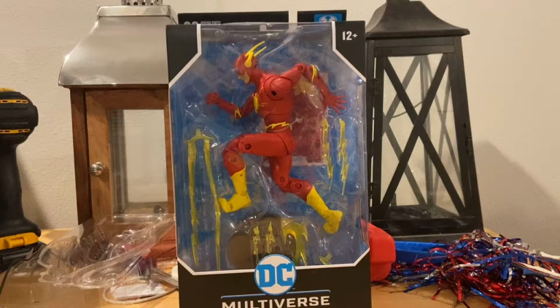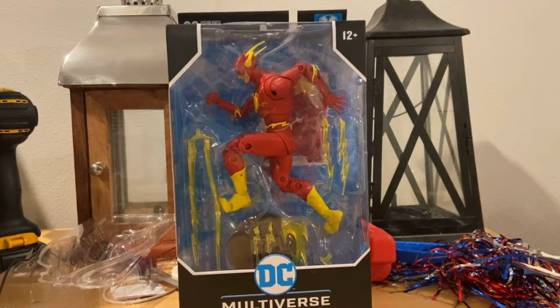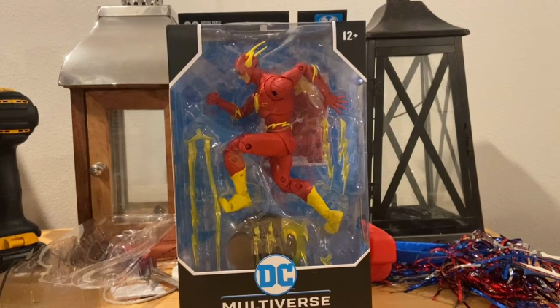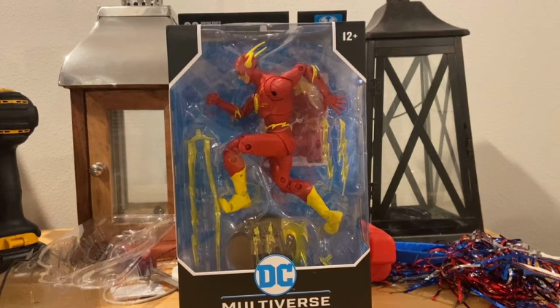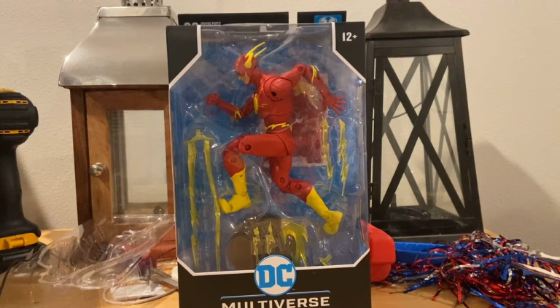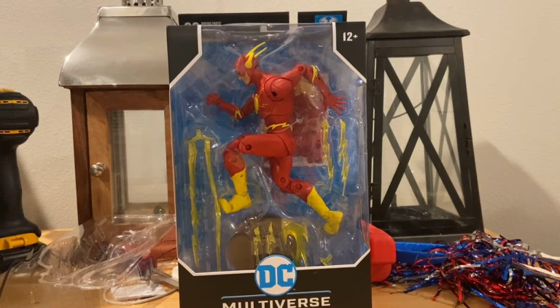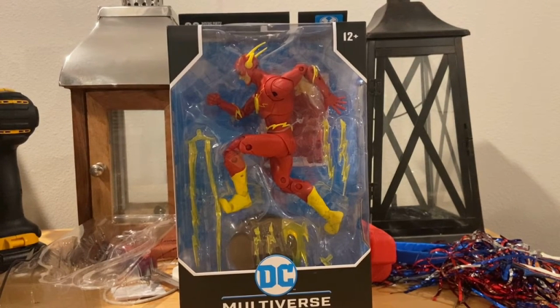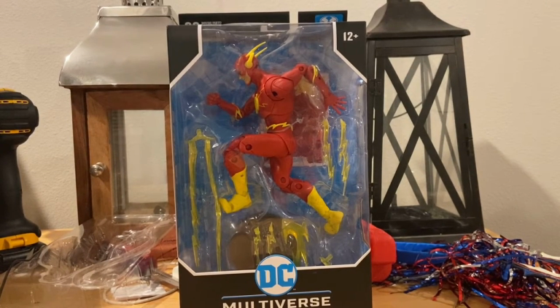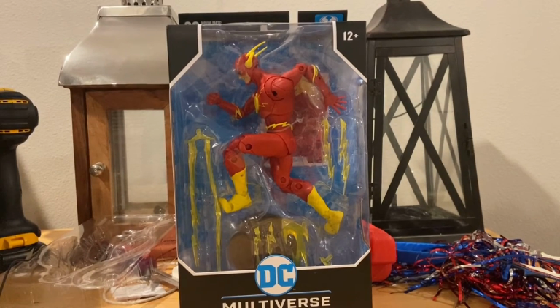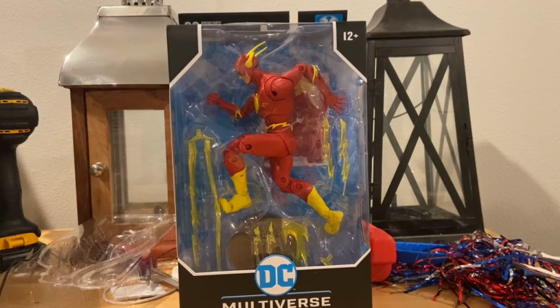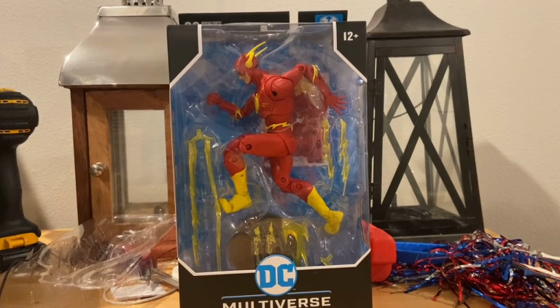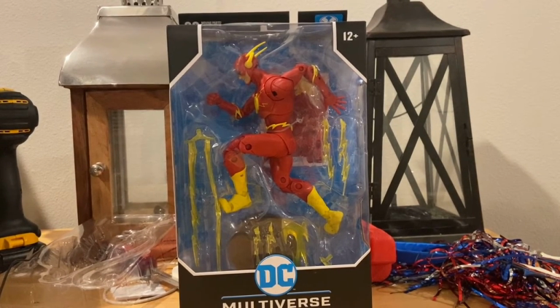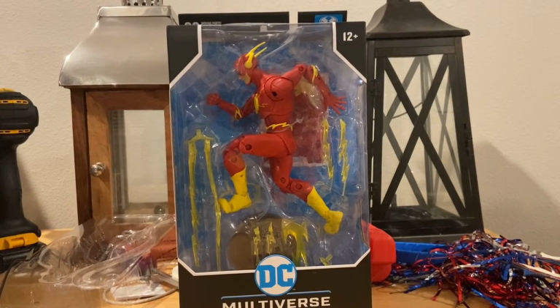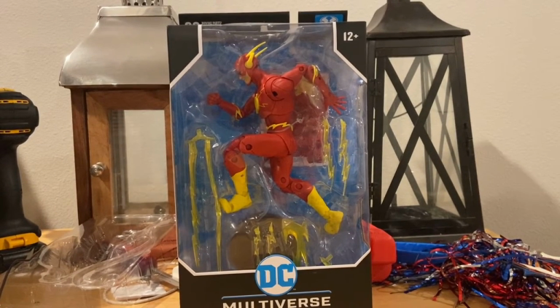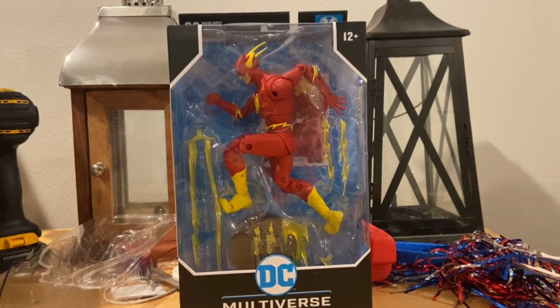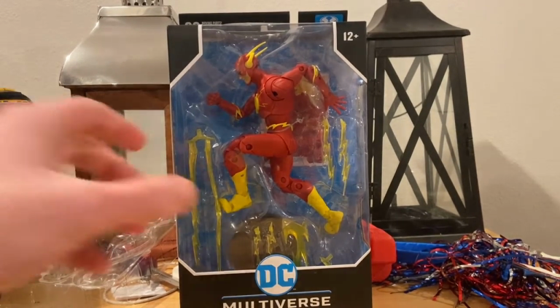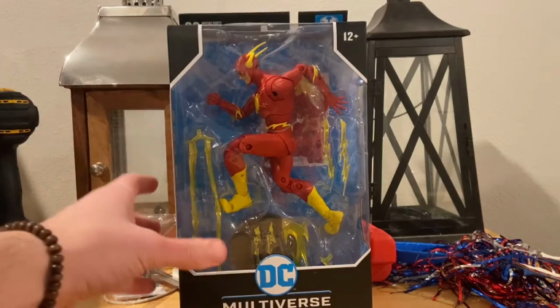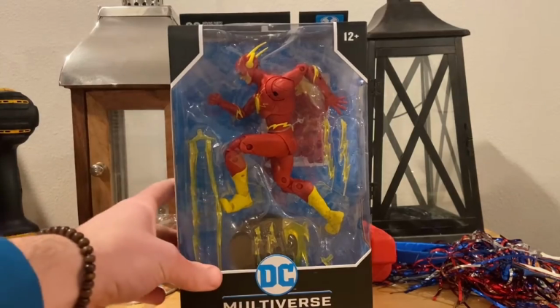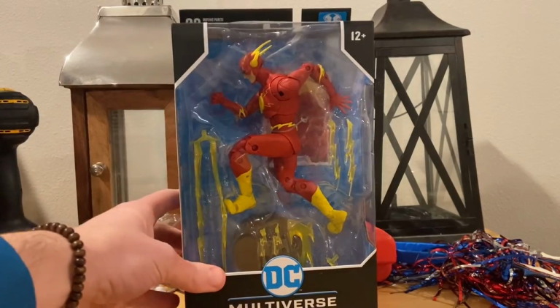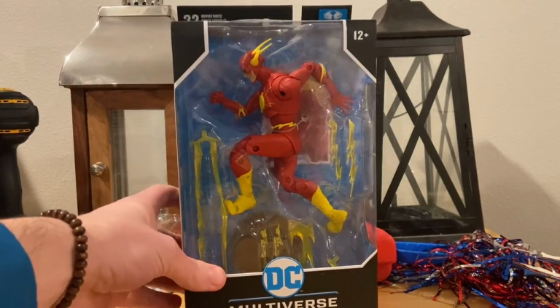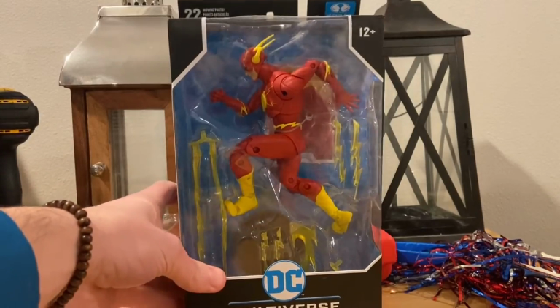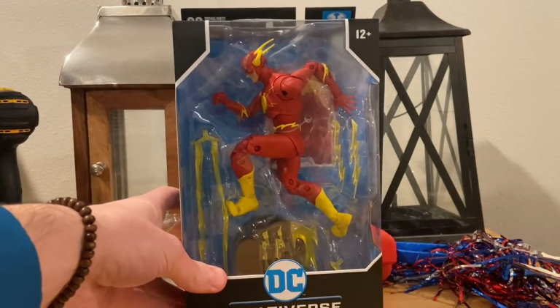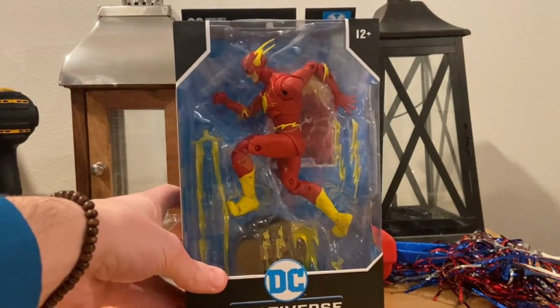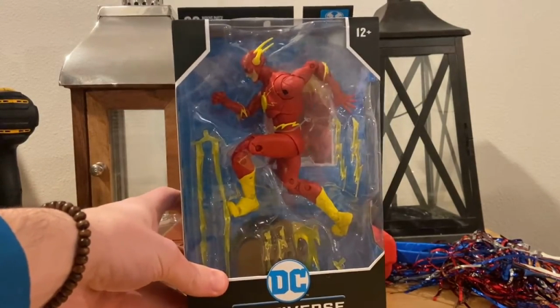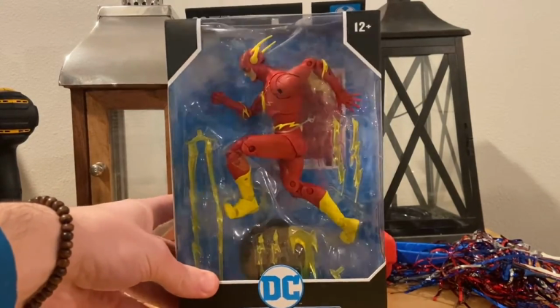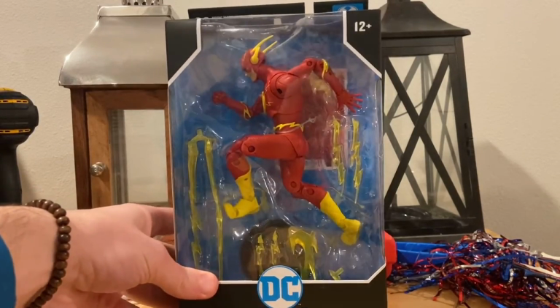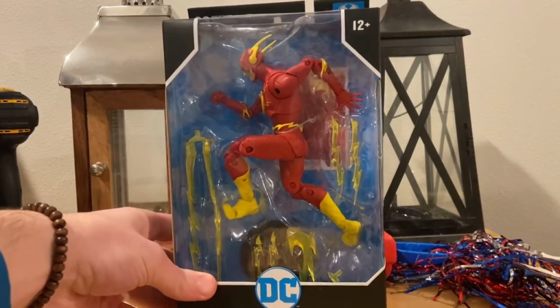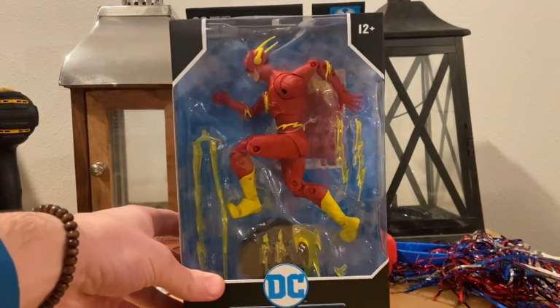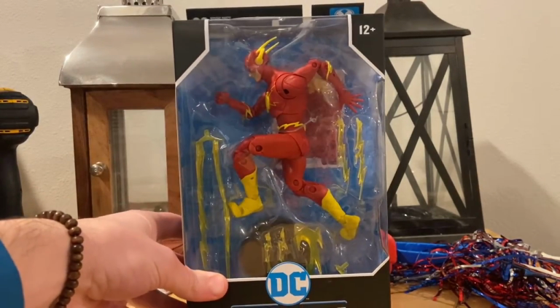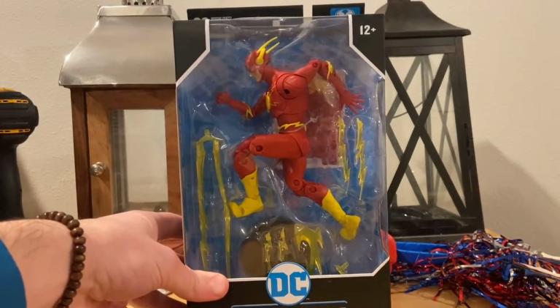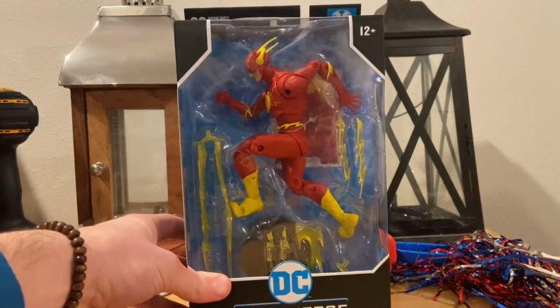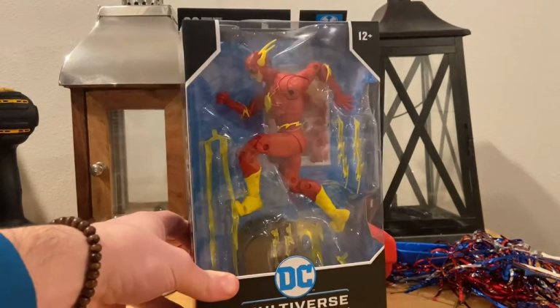Hello everyone, the Stunter Collector here with another action figure review. Today I have the DC Multiverse Flash. He's pretty hard to find — I found him at Walmart.